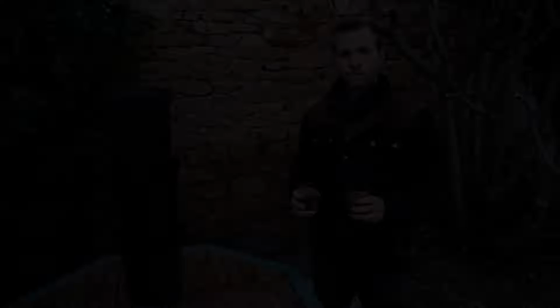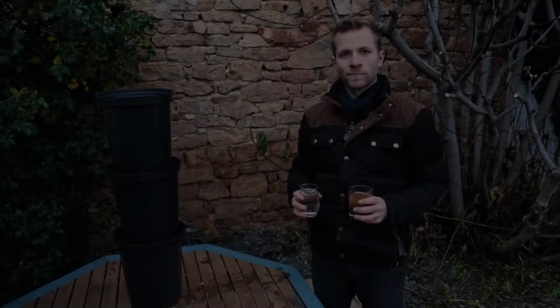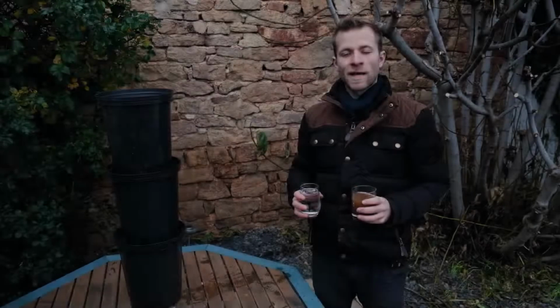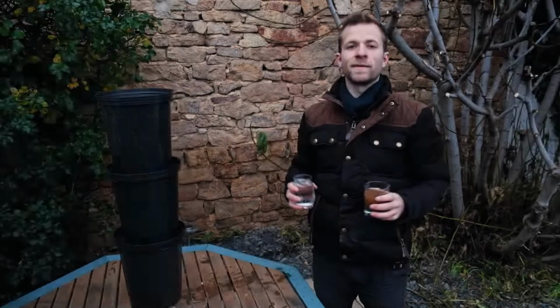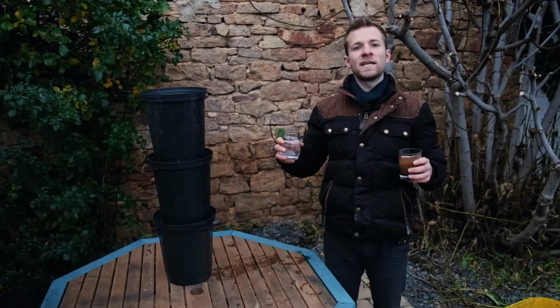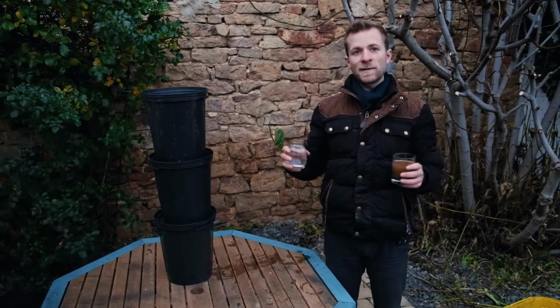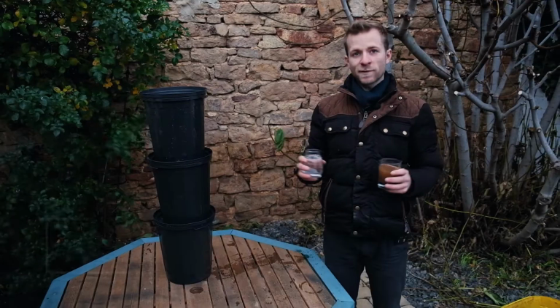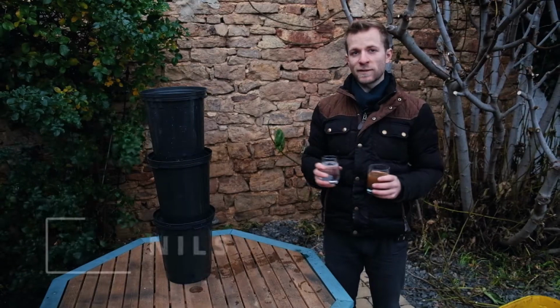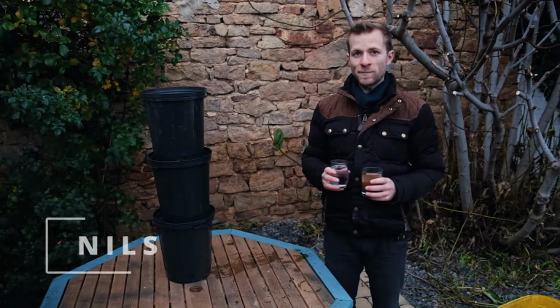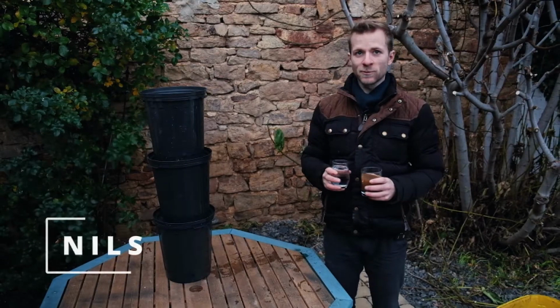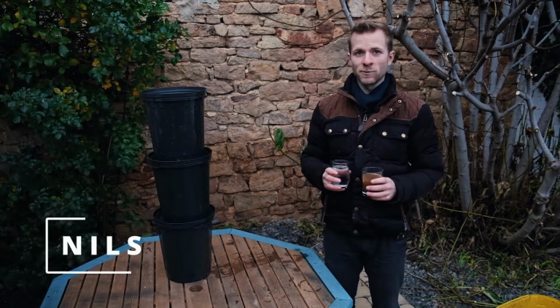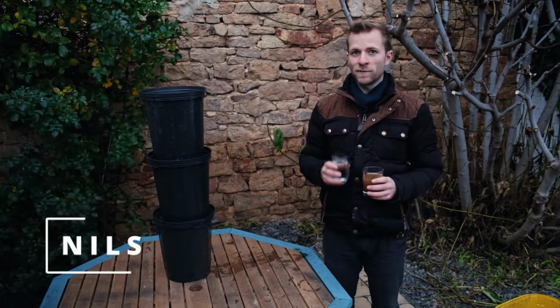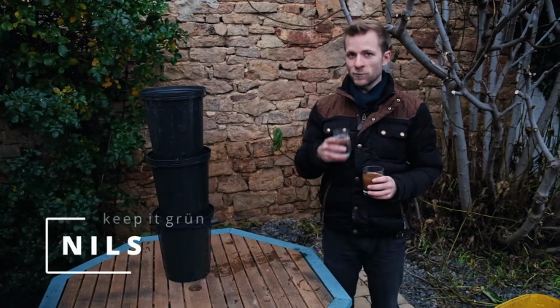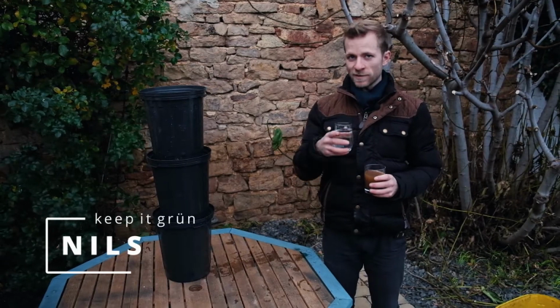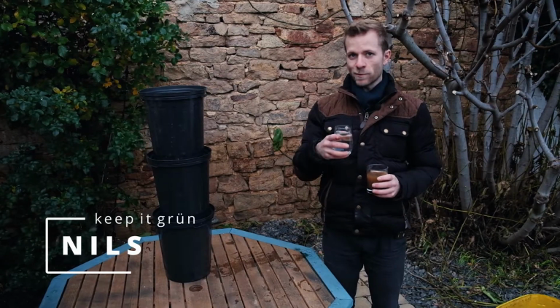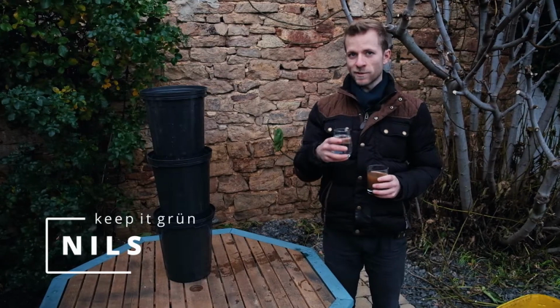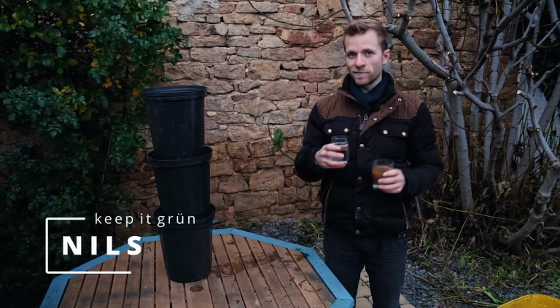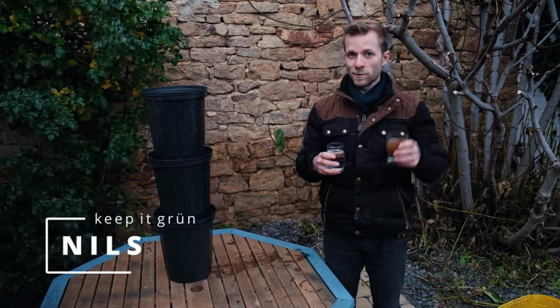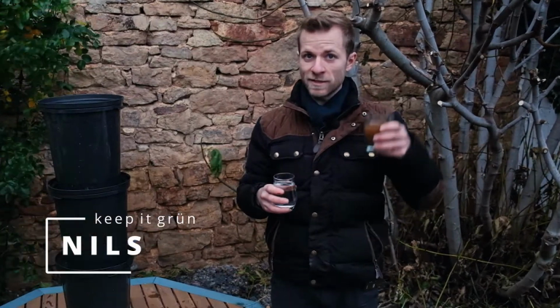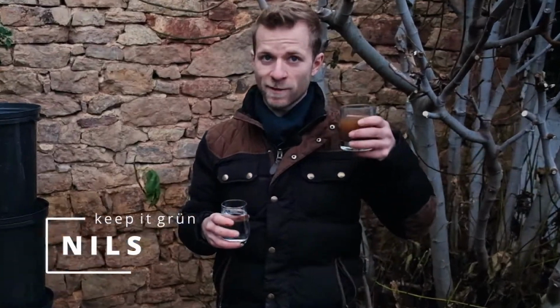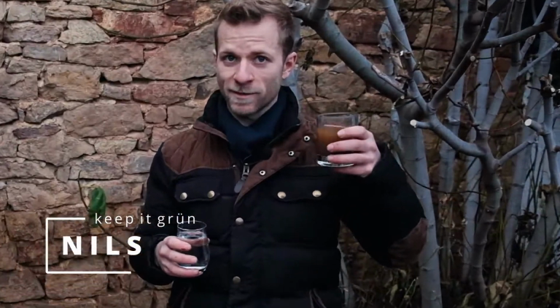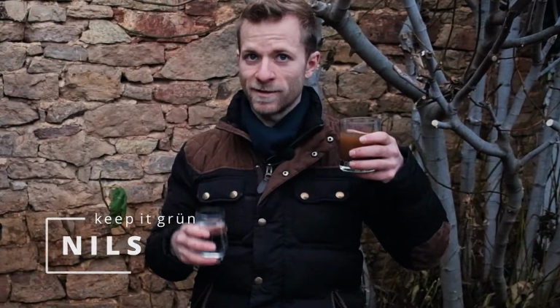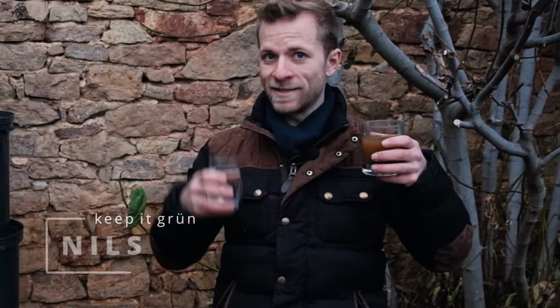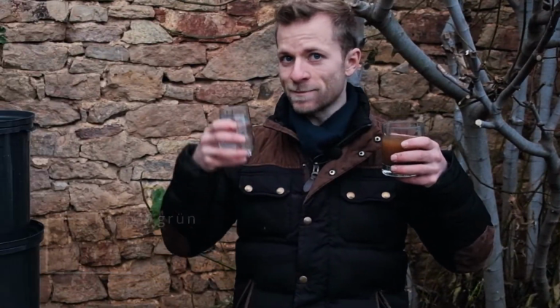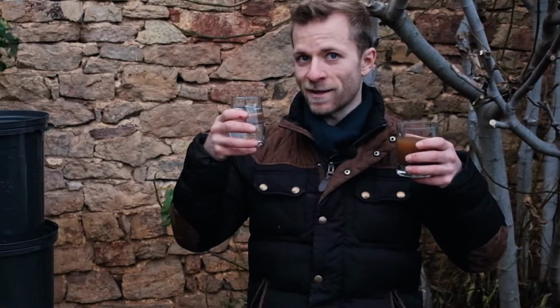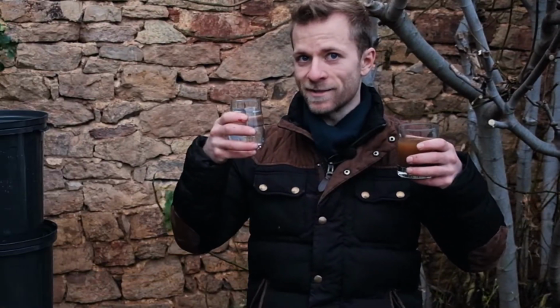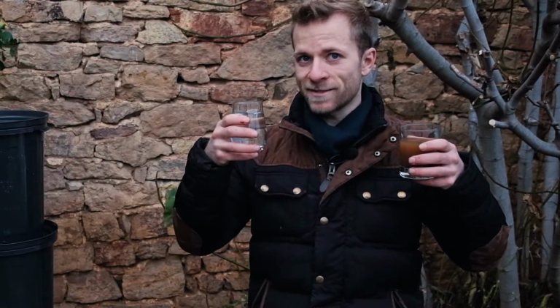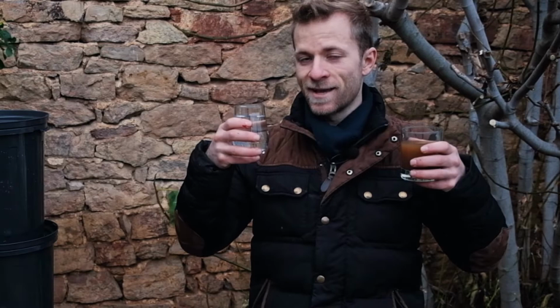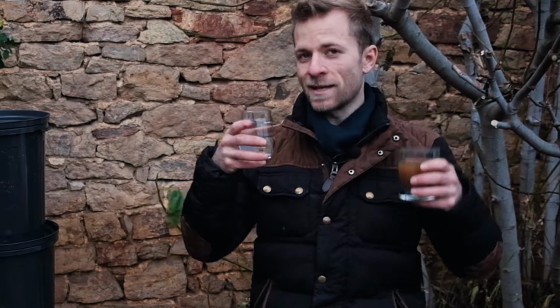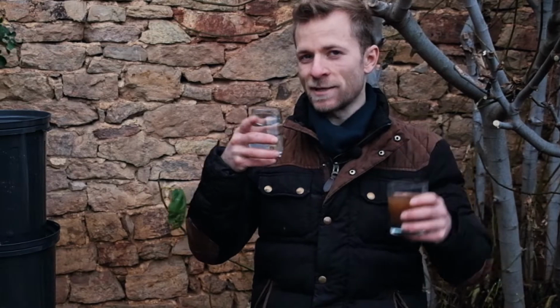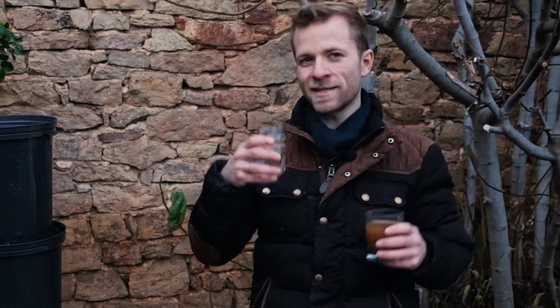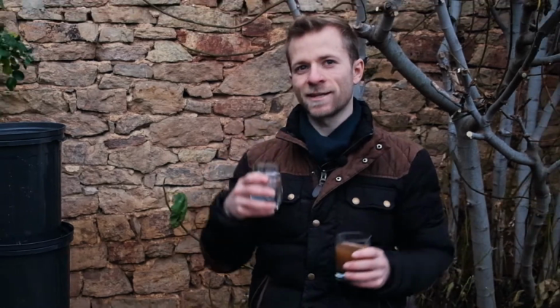Hey, I'm Nils from KeepItGrün. If you want to know how to turn dirty water into clean water, then this video is for you.